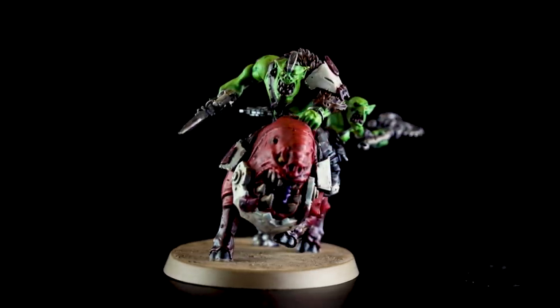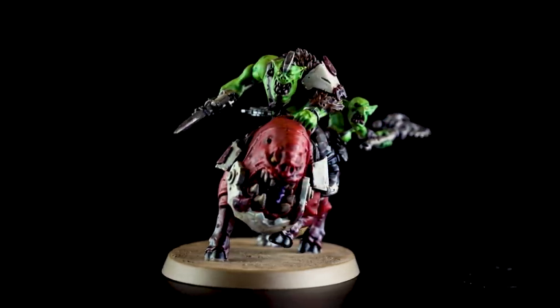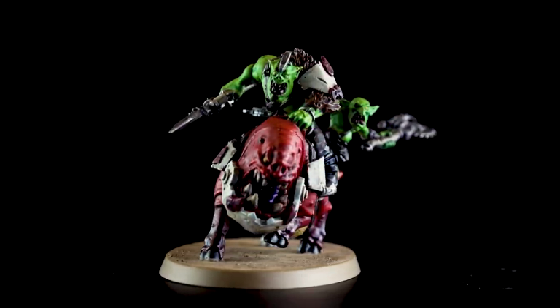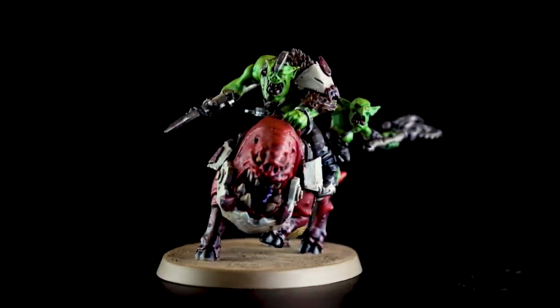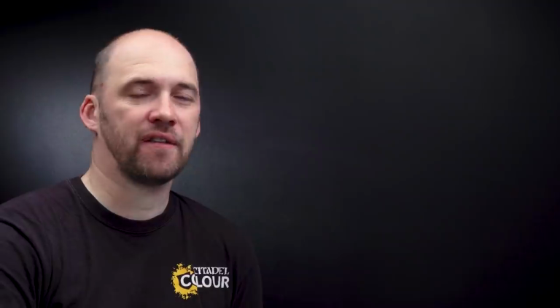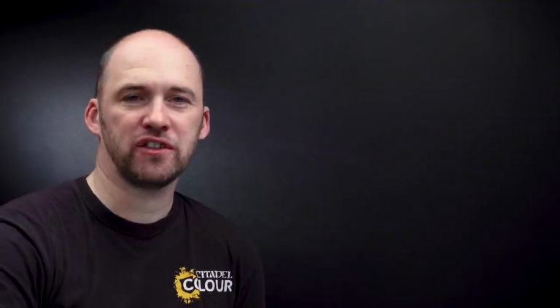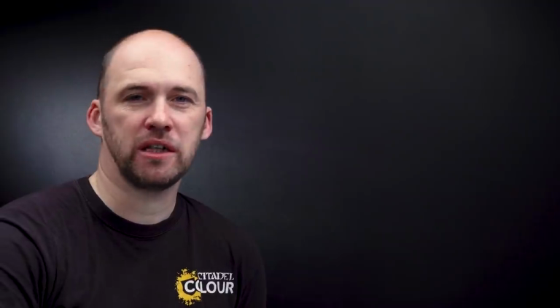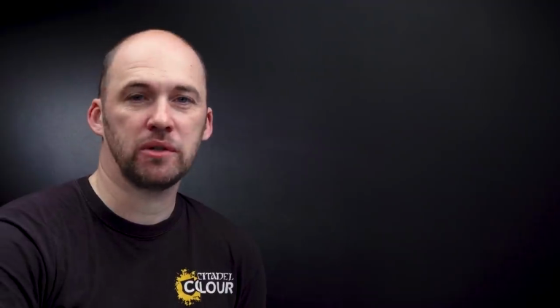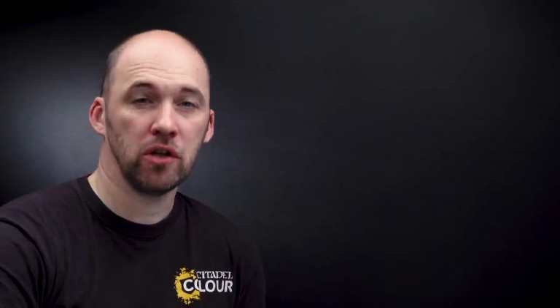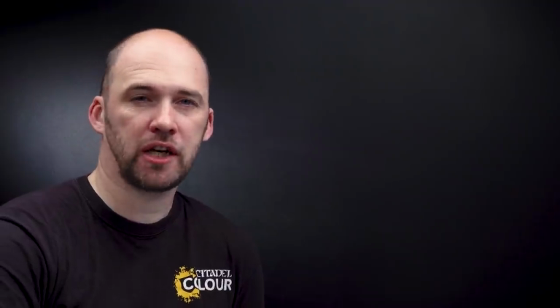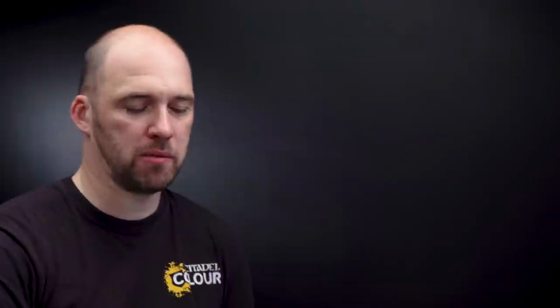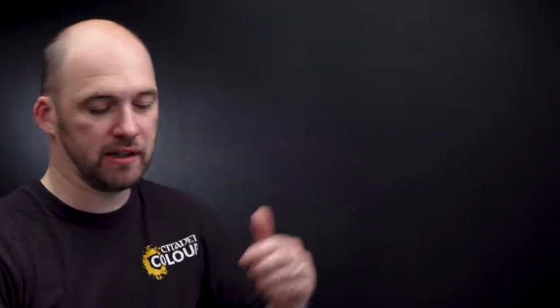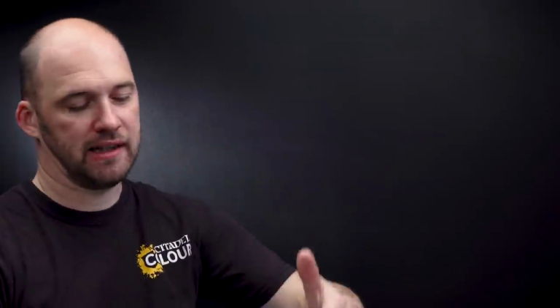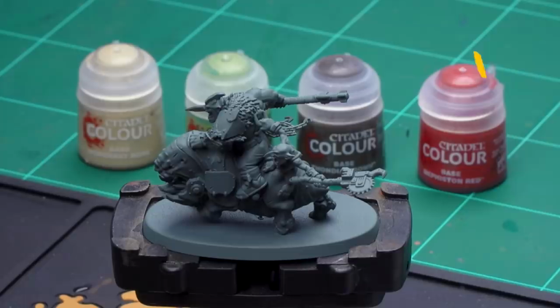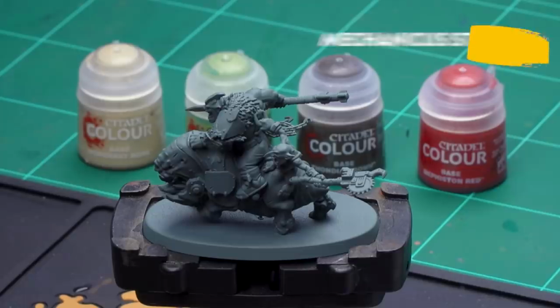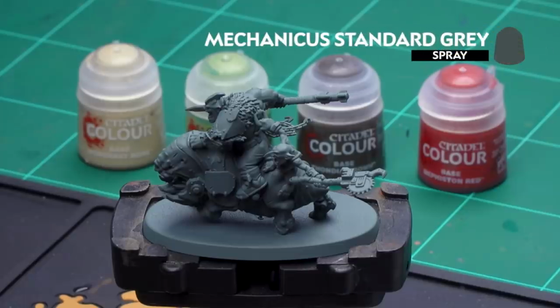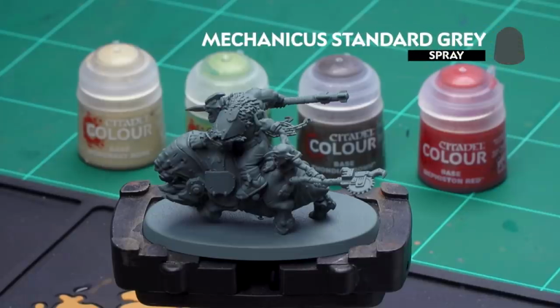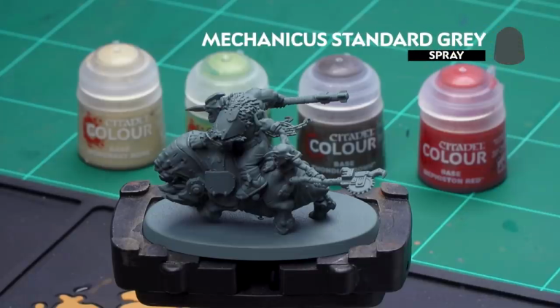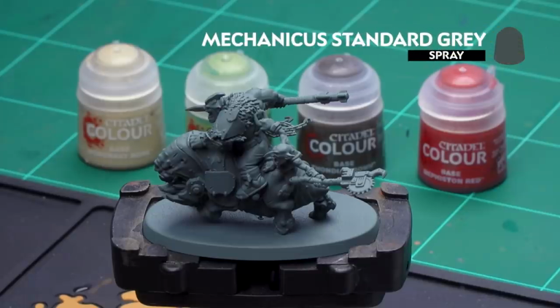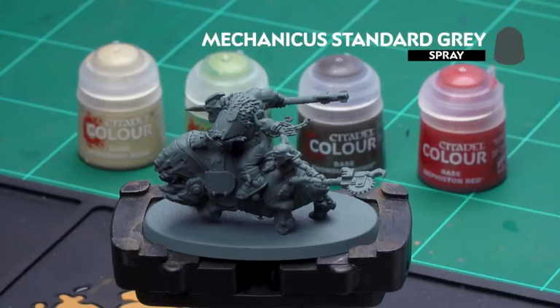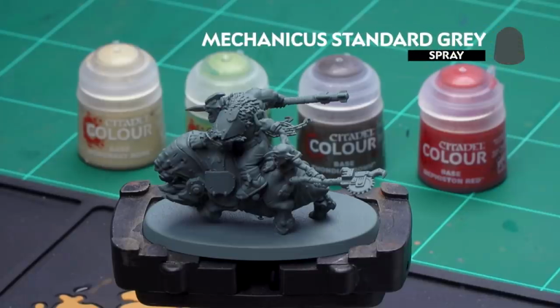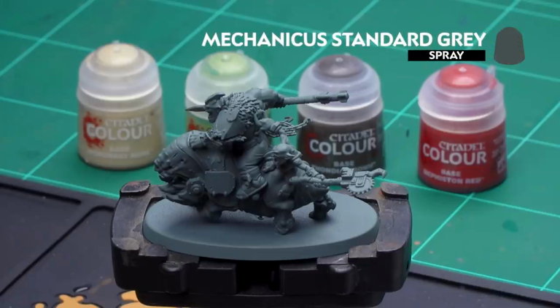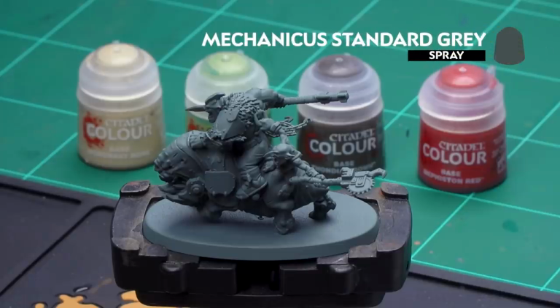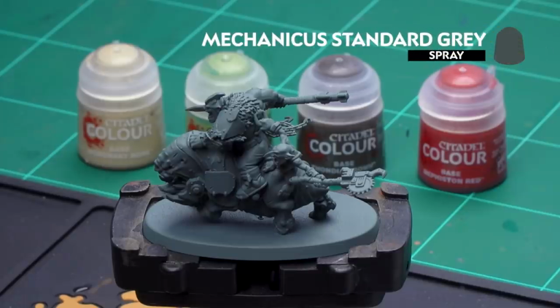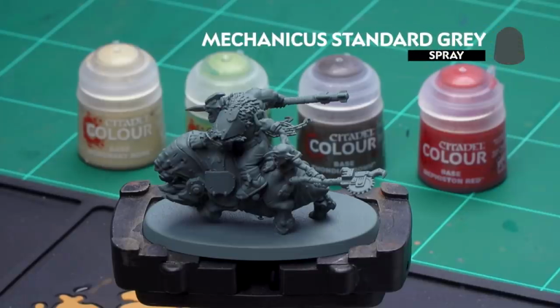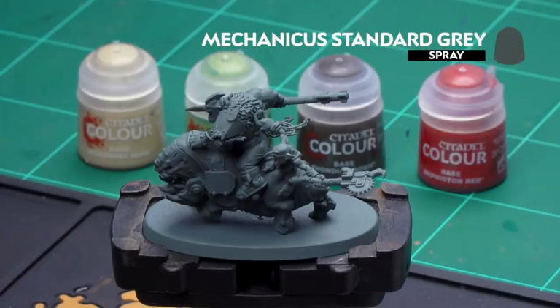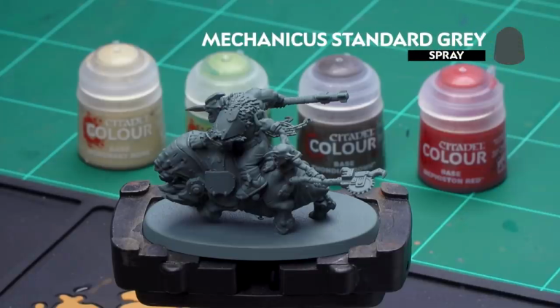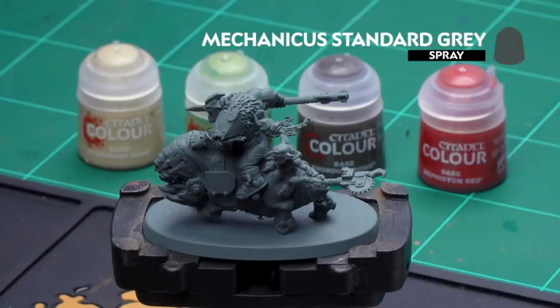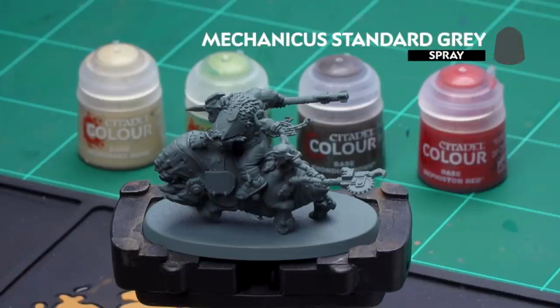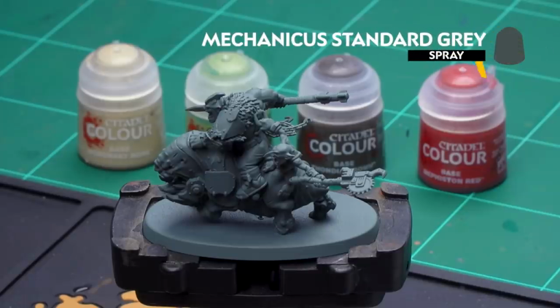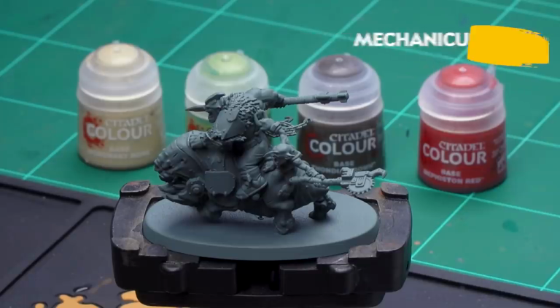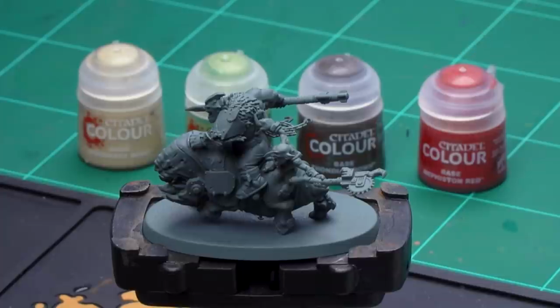Before we begin painting the first thing we'll need to do is undercoat the model. I've used Mechanicus Standard Grey which is a nice starting point for all the colours we'll be applying.